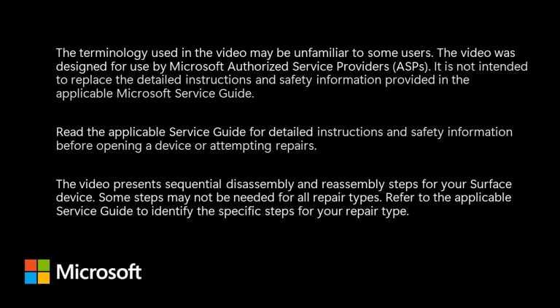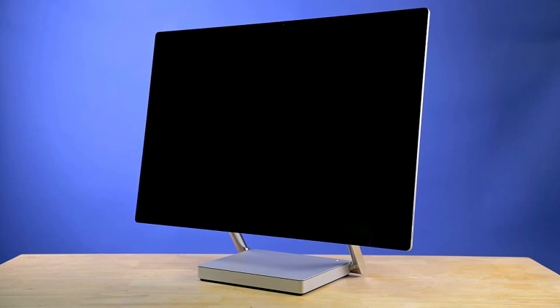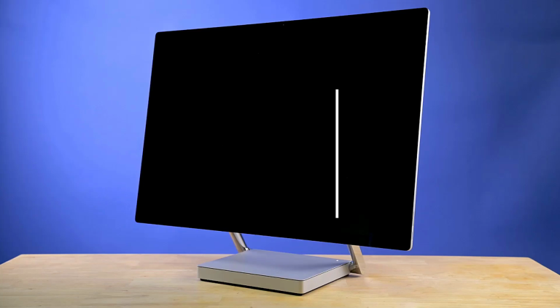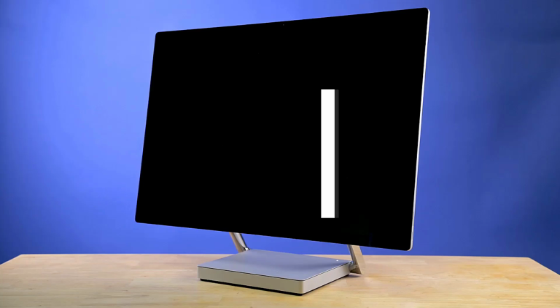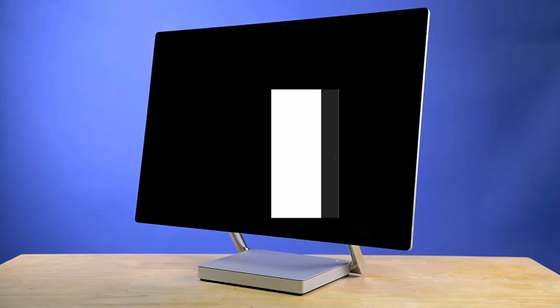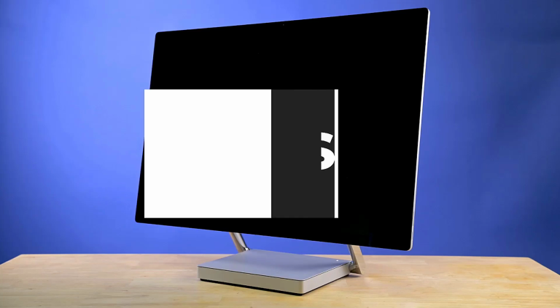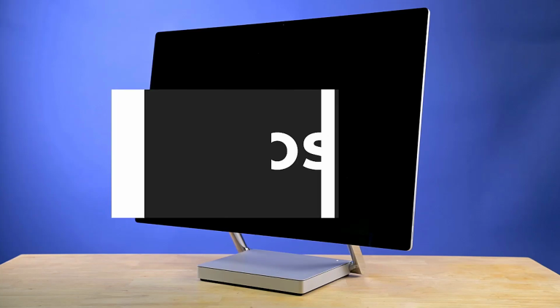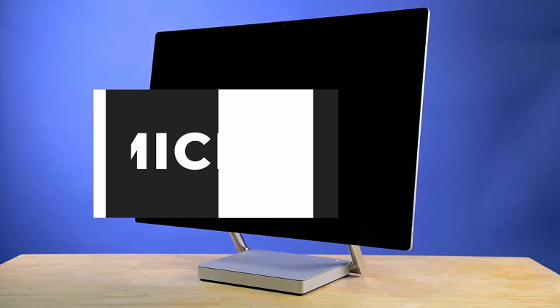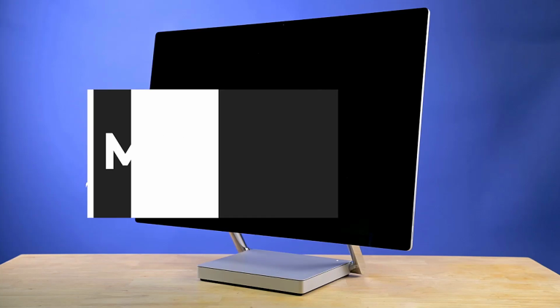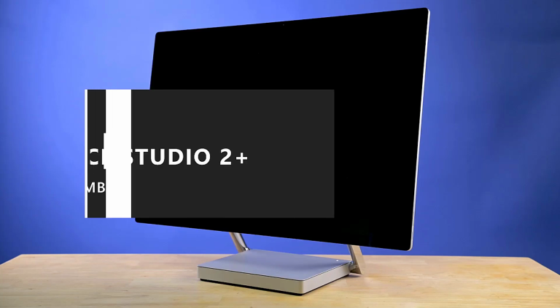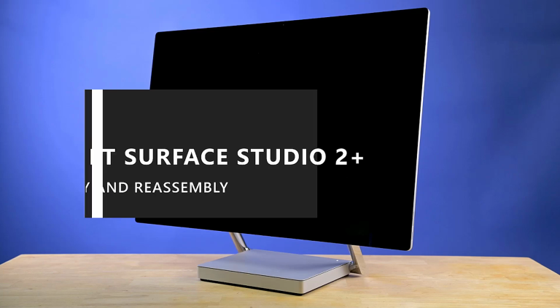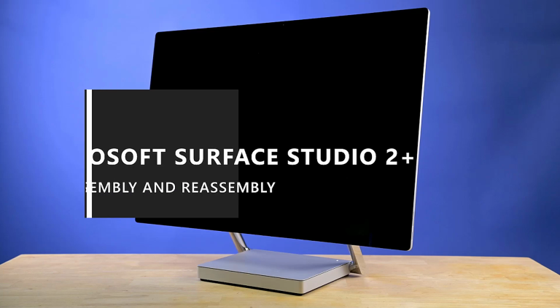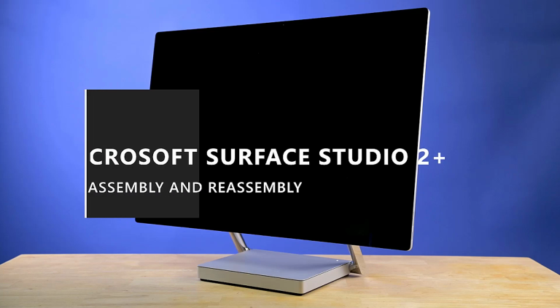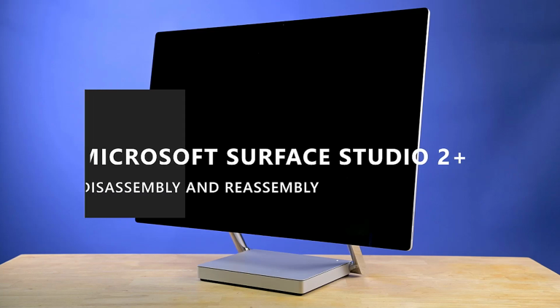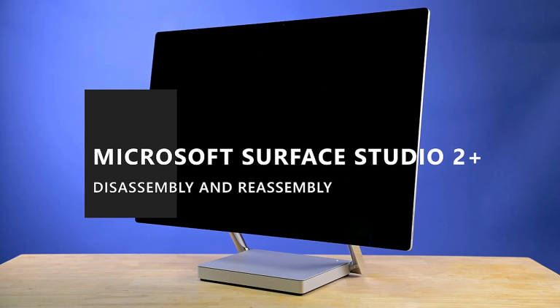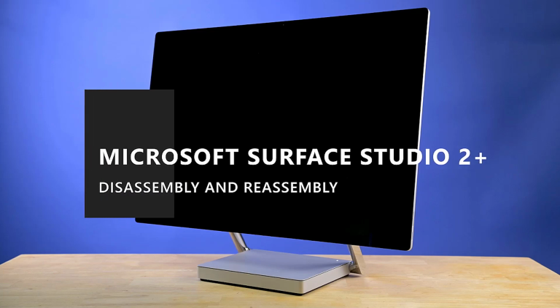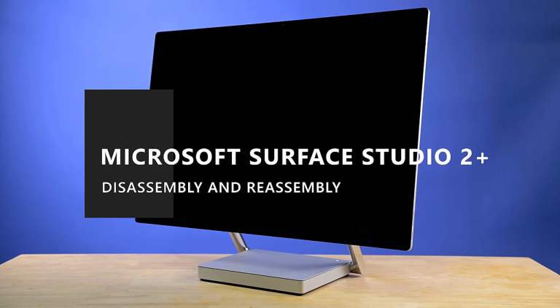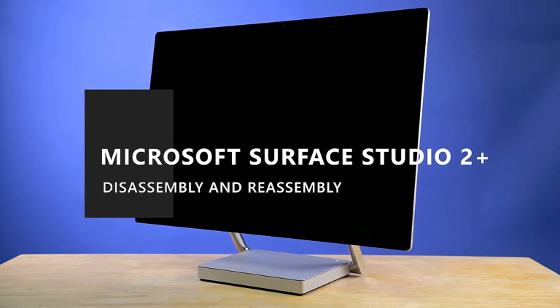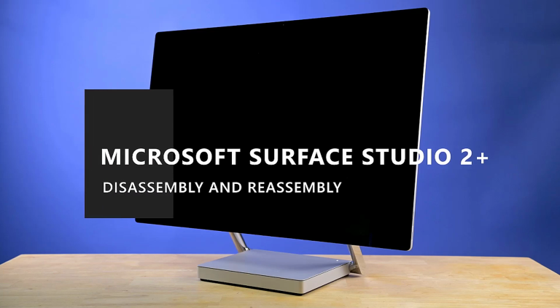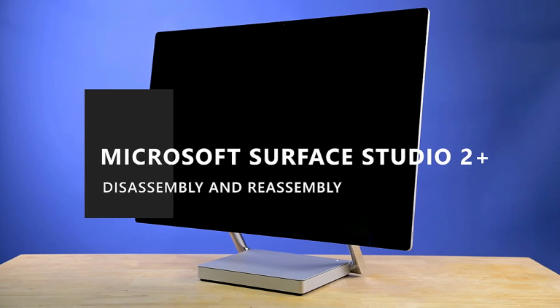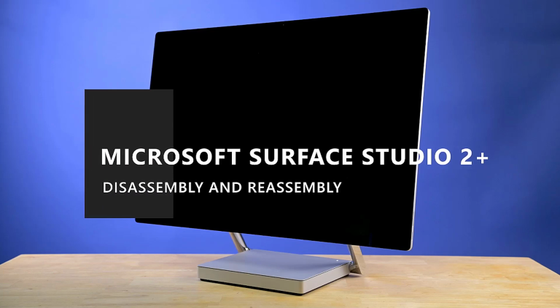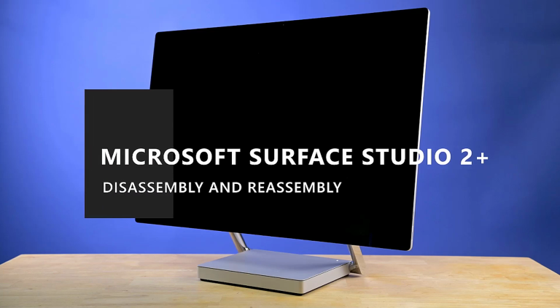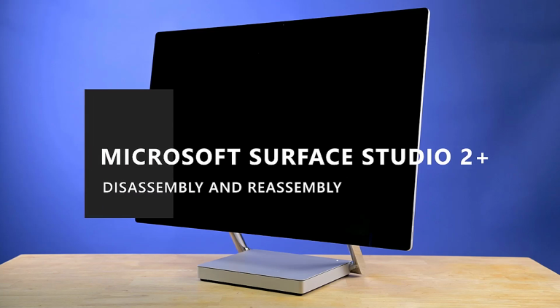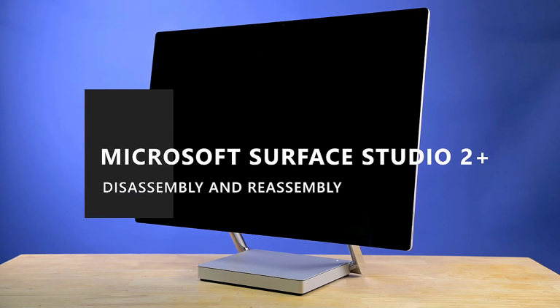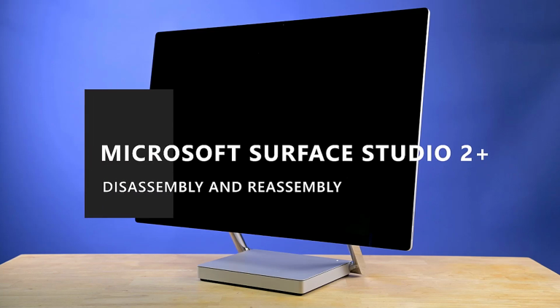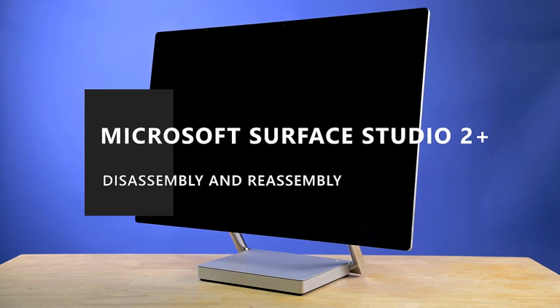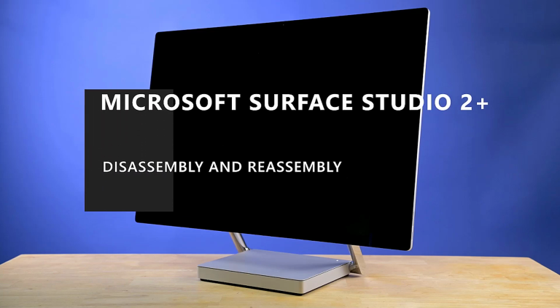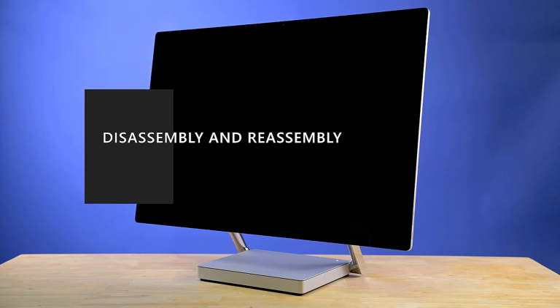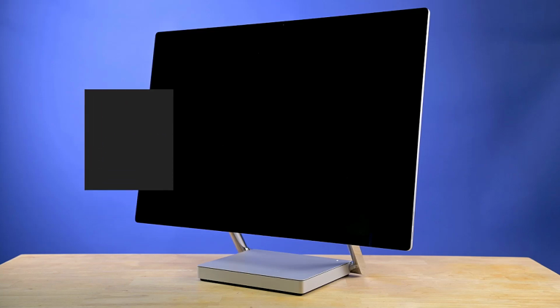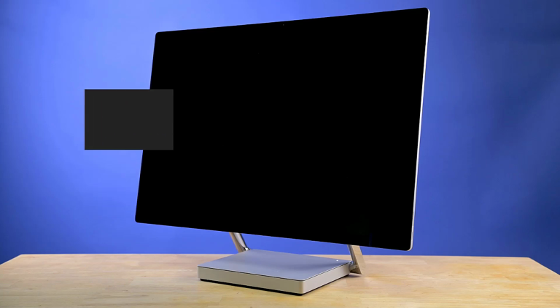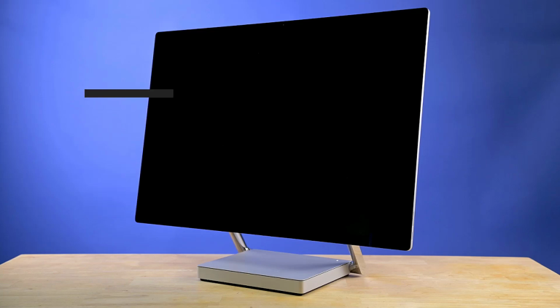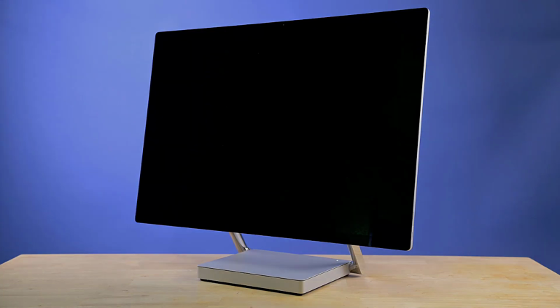This video will walk you through the disassembly and reassembly of the Microsoft Surface Studio 2 Plus.